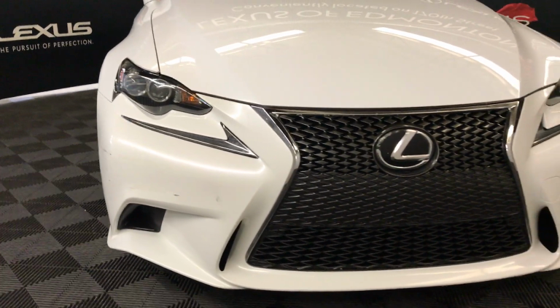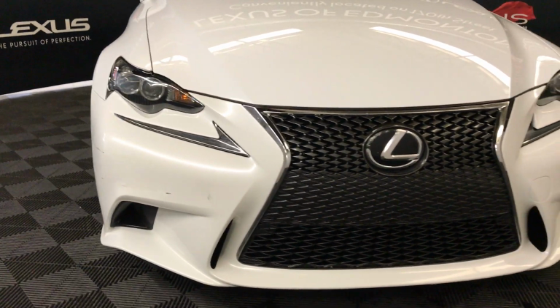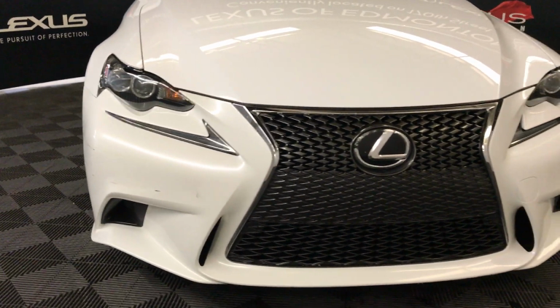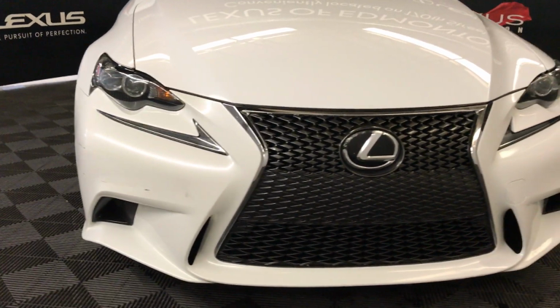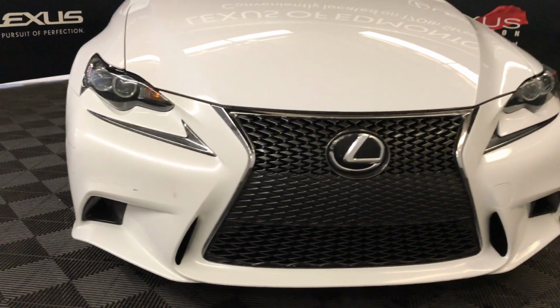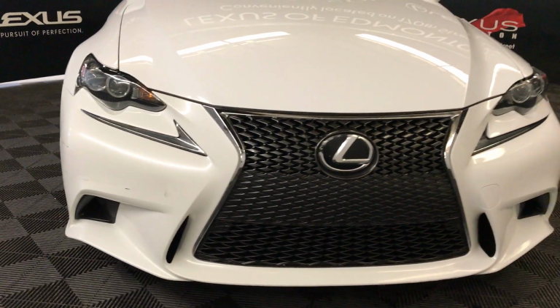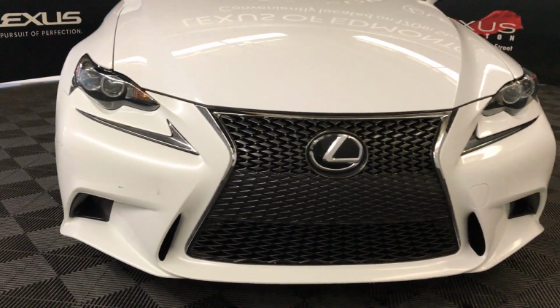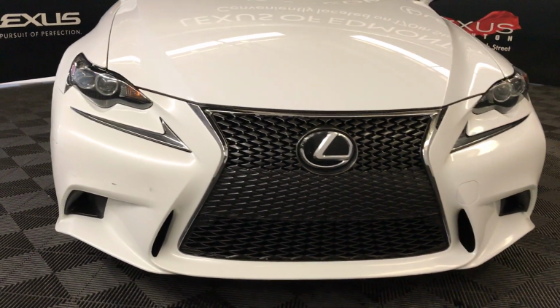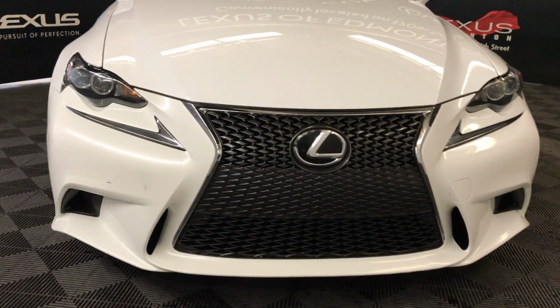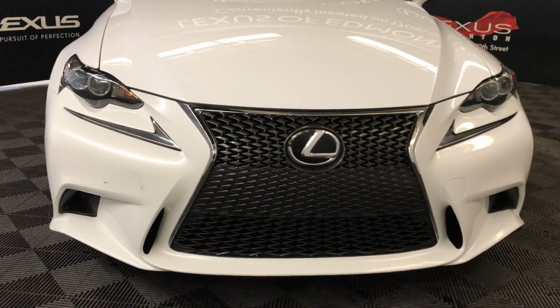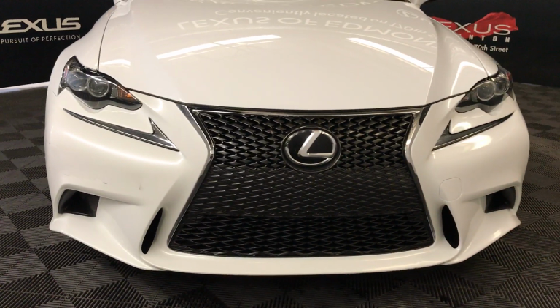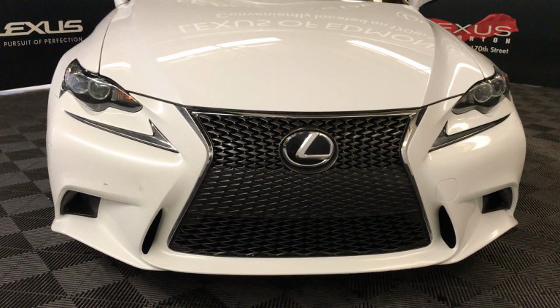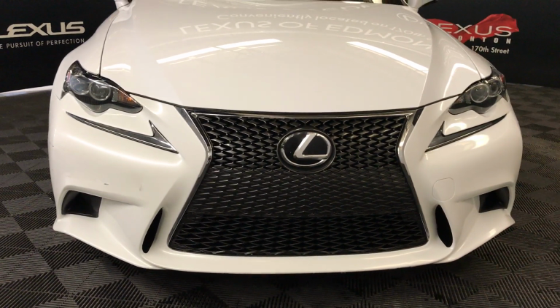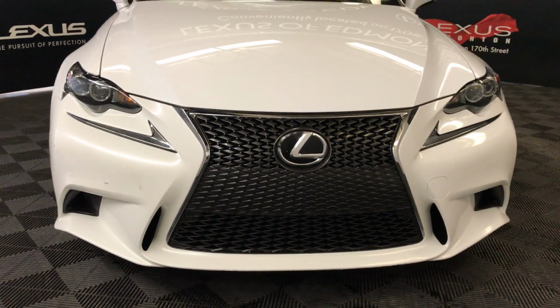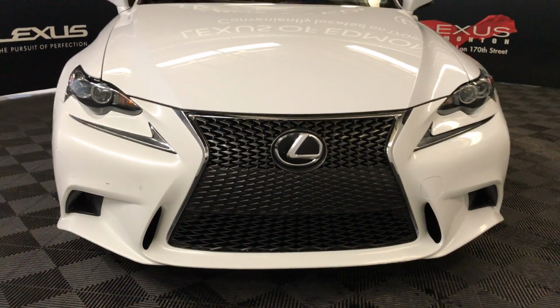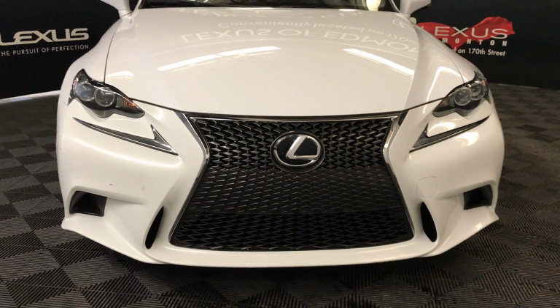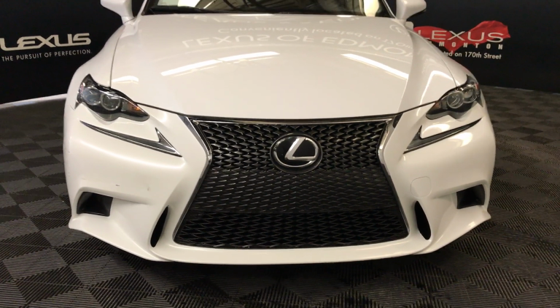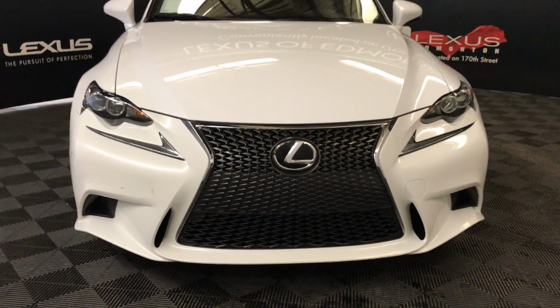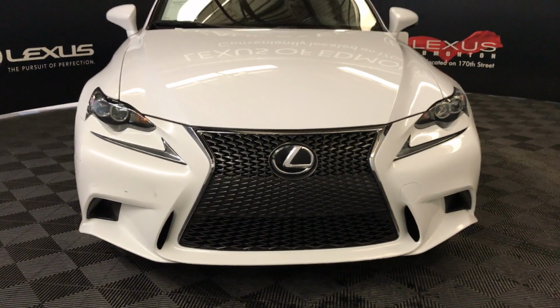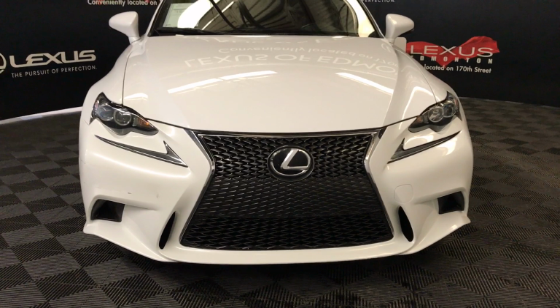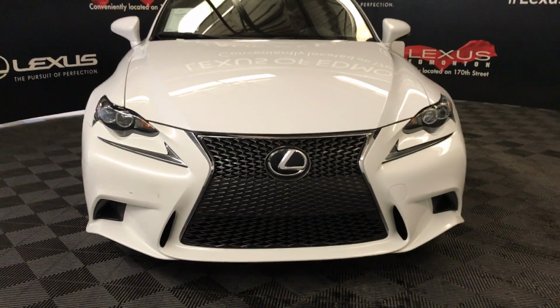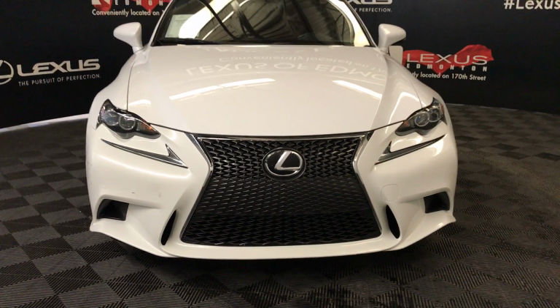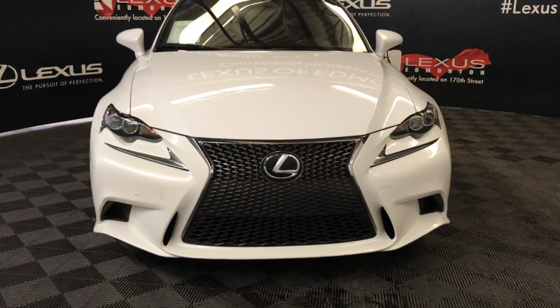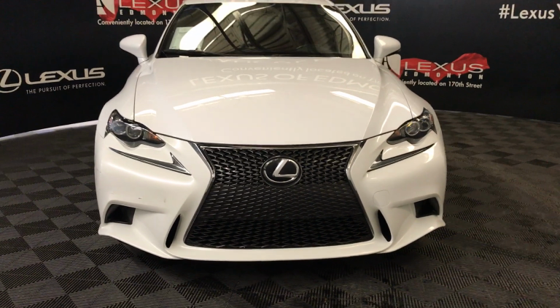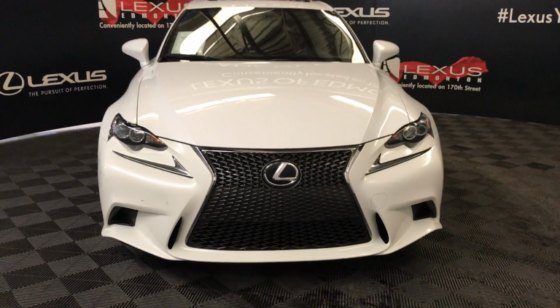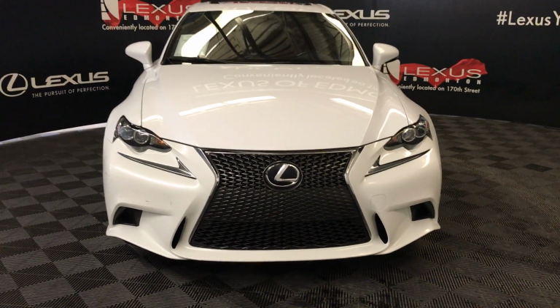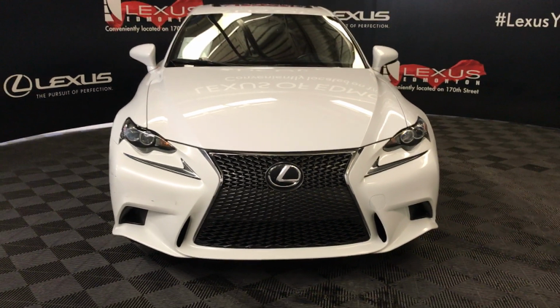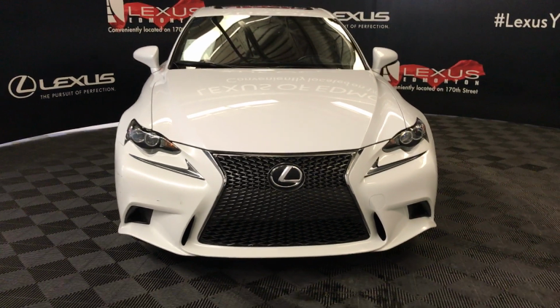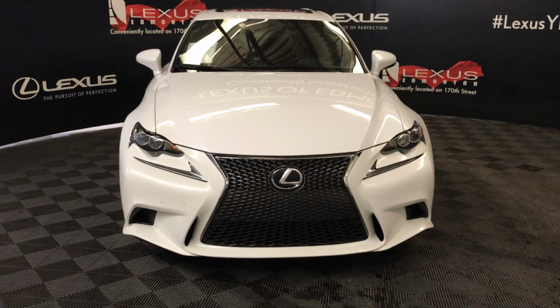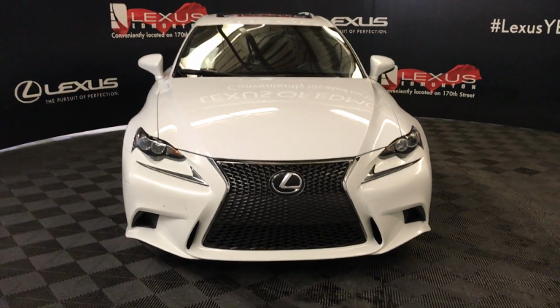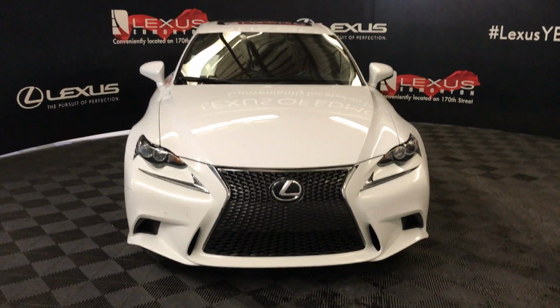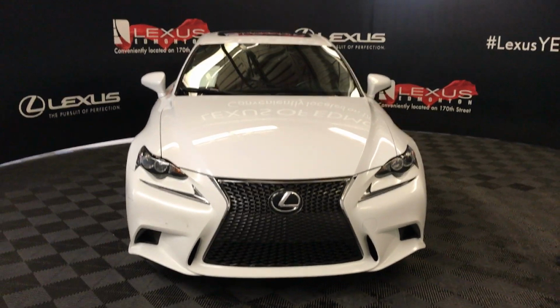Engine block heater, and so much more. Come on down to Lexus of Edmonton and check out all of our pre-owned inventory.